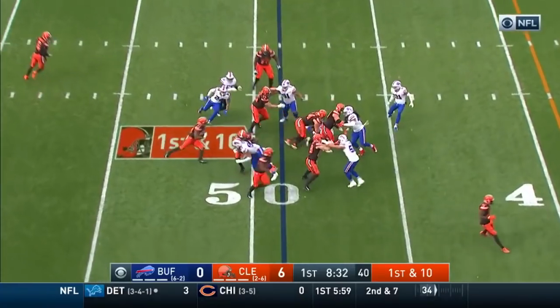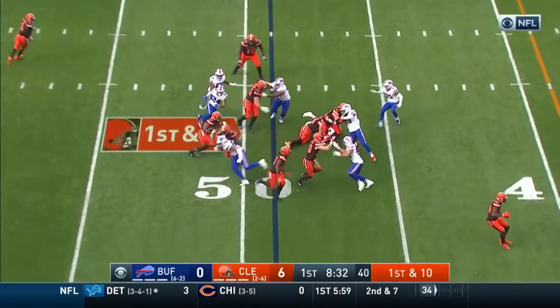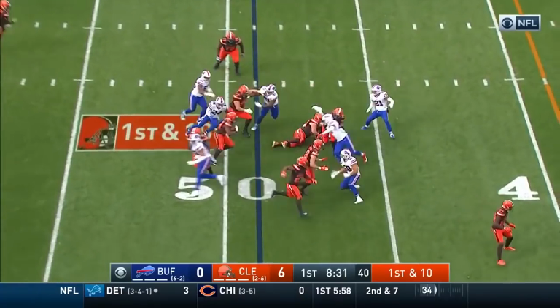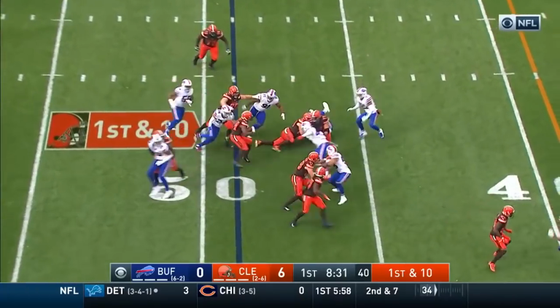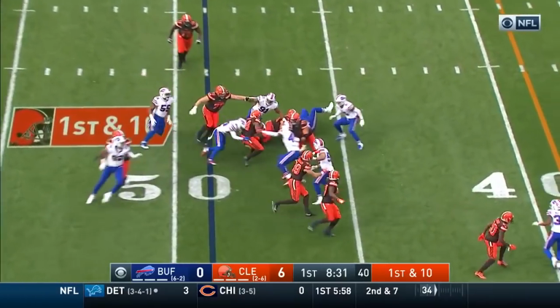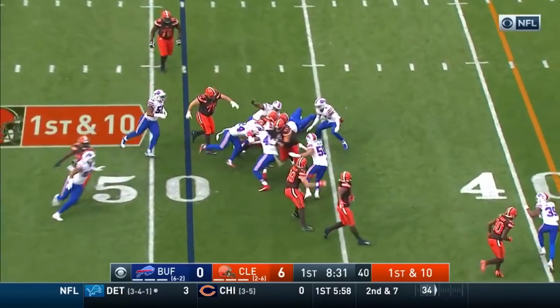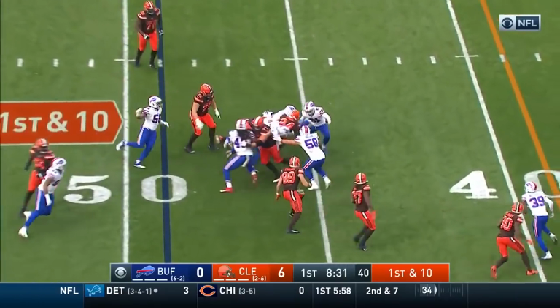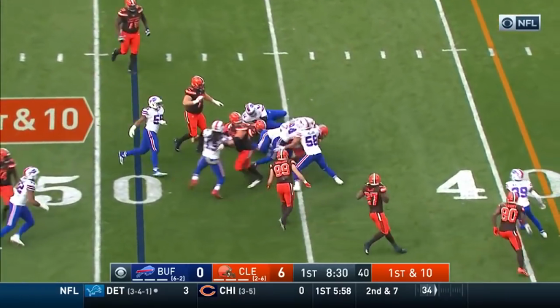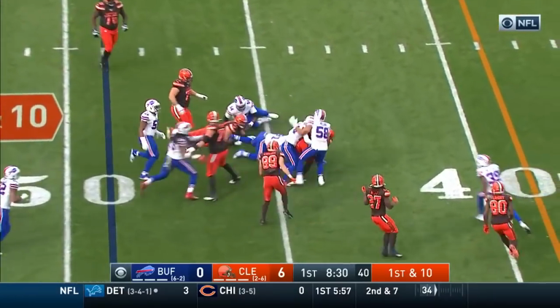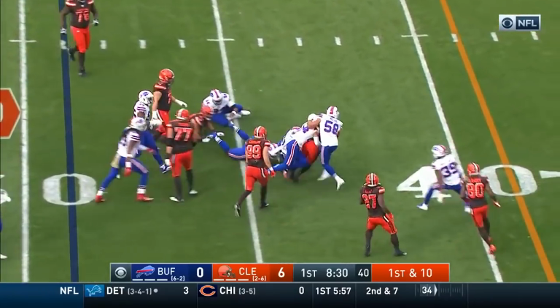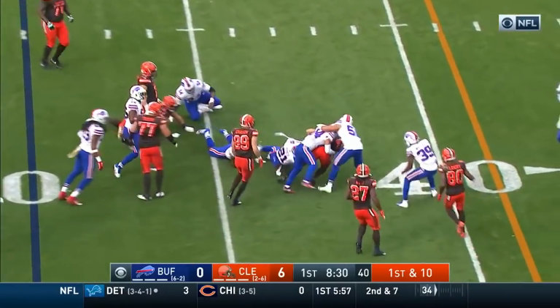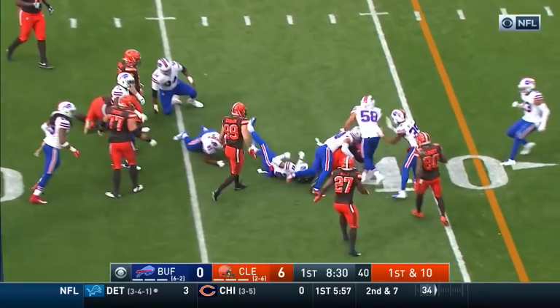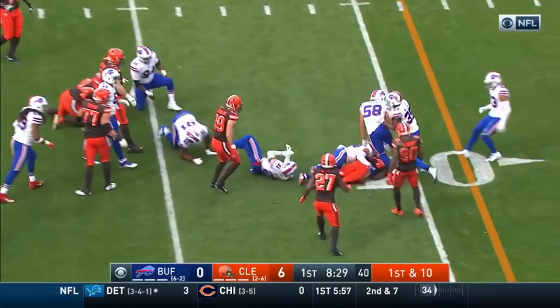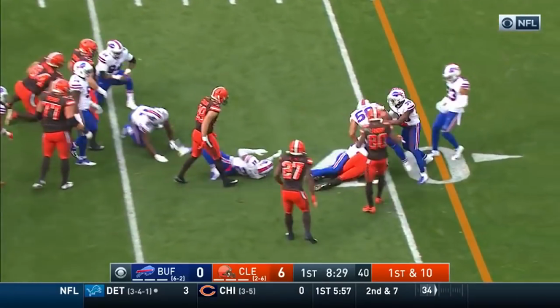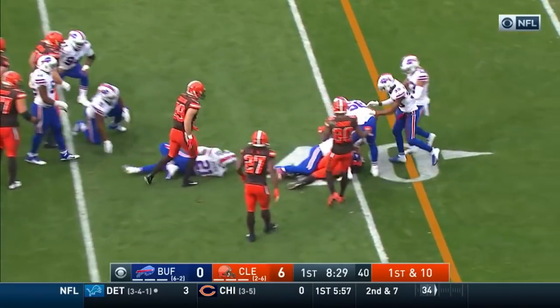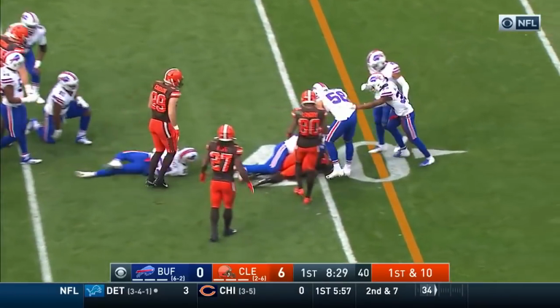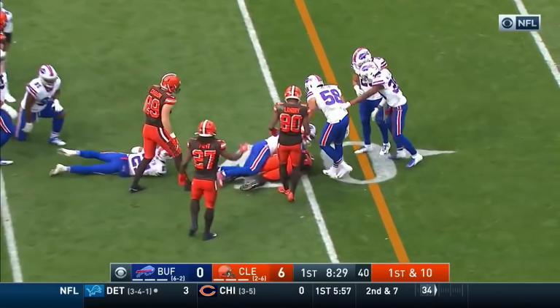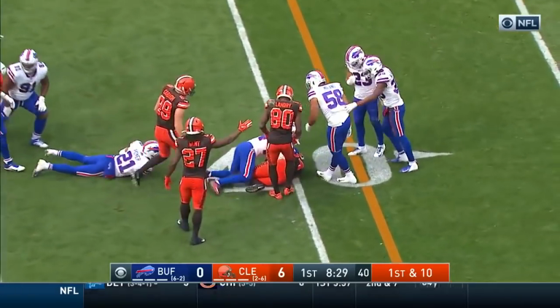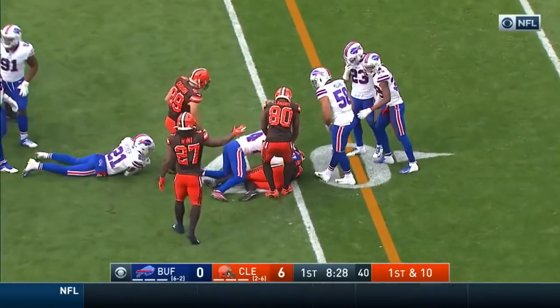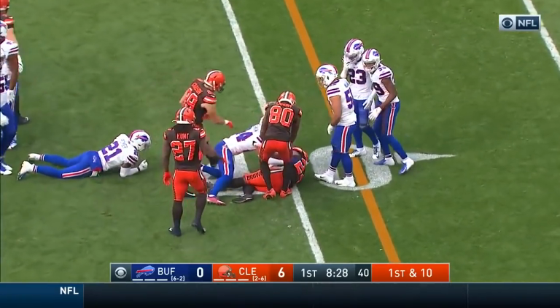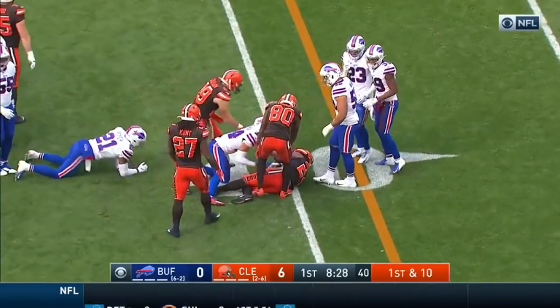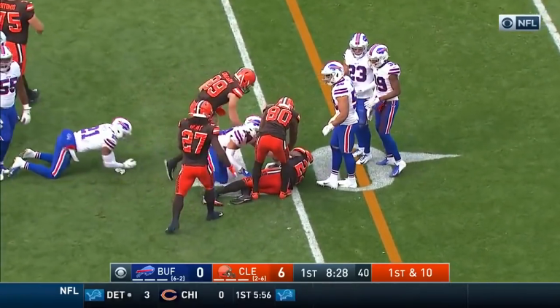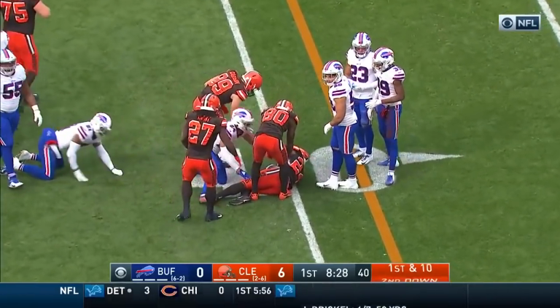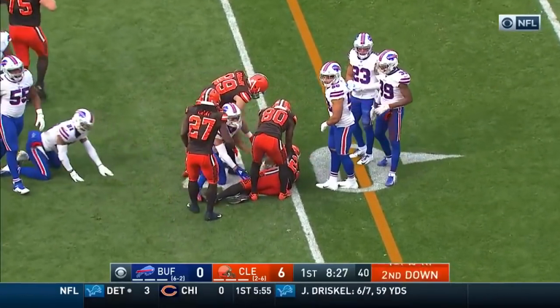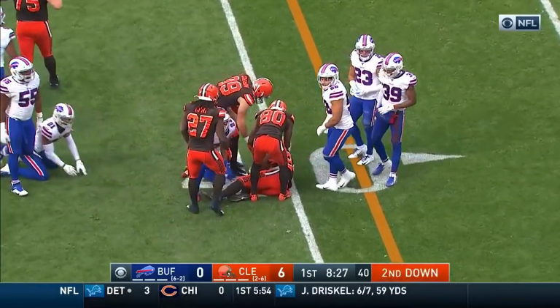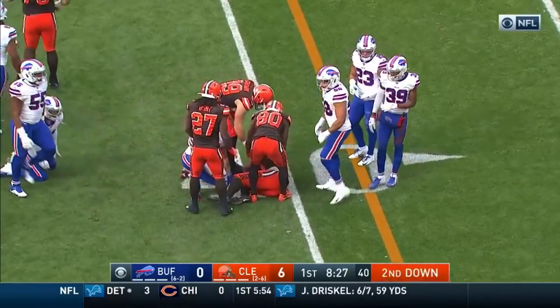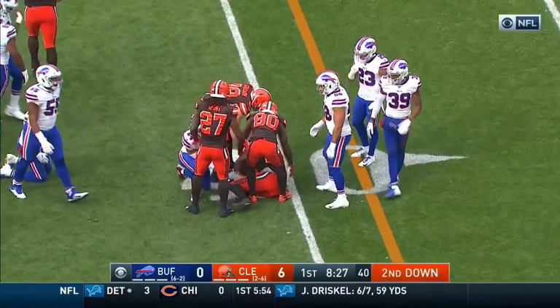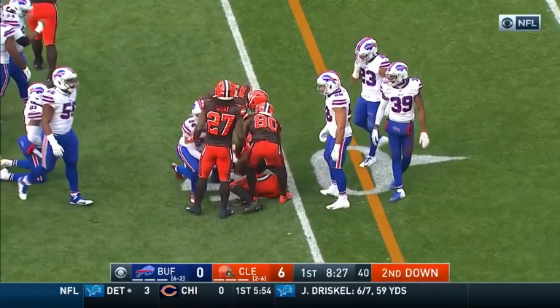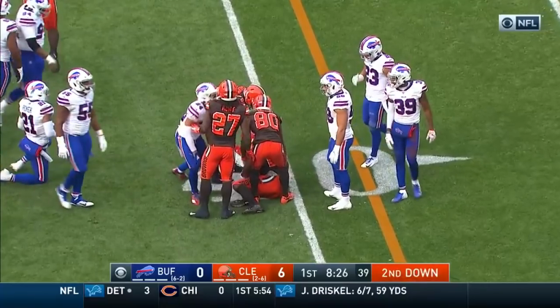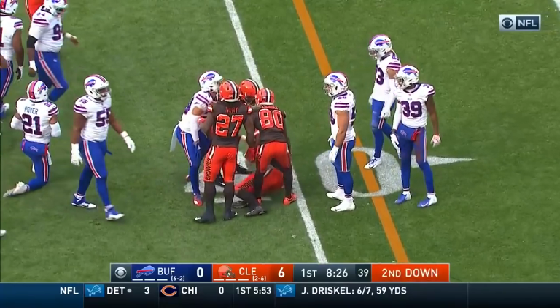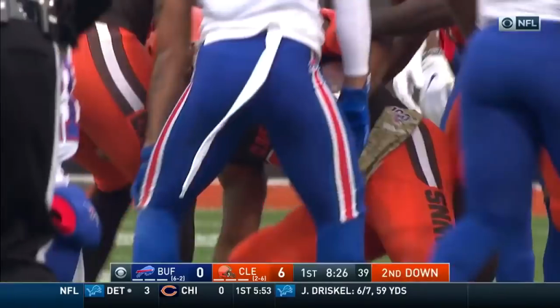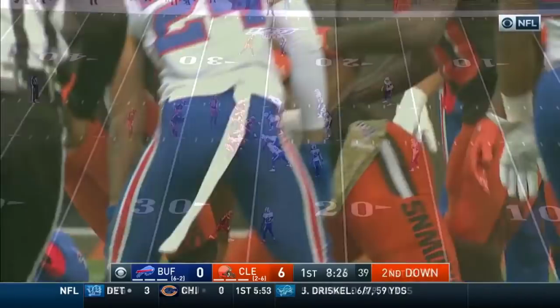Here's Chubb, pushing his legs forward to the 41-yard line.